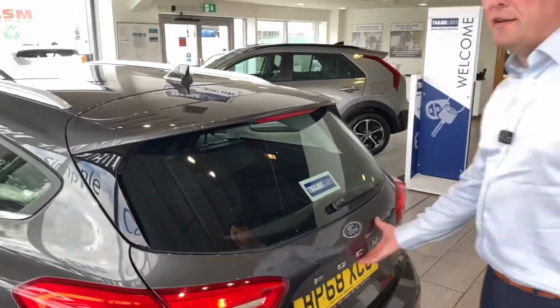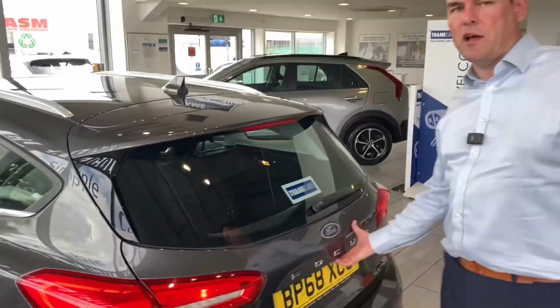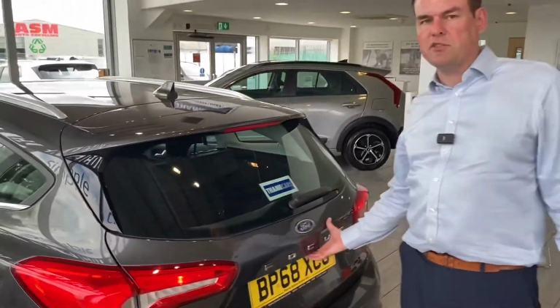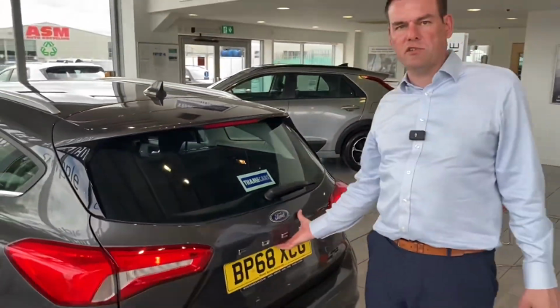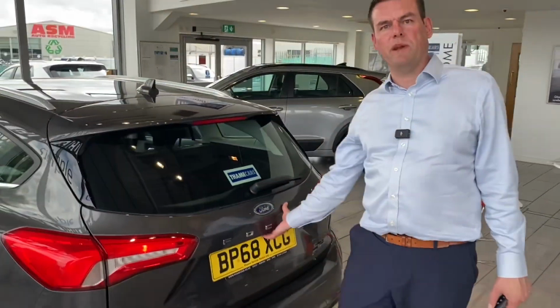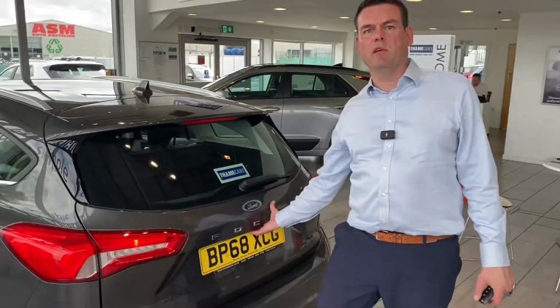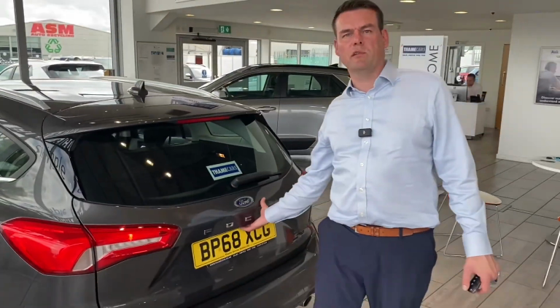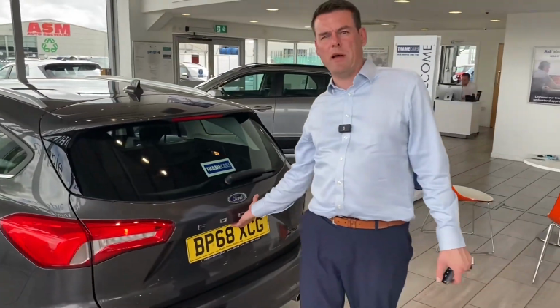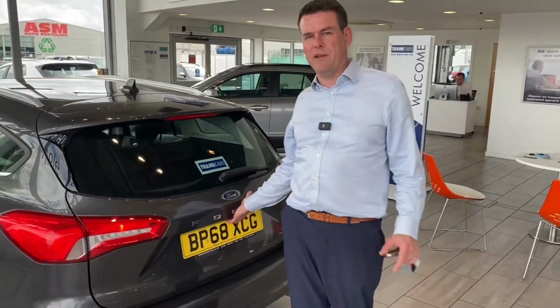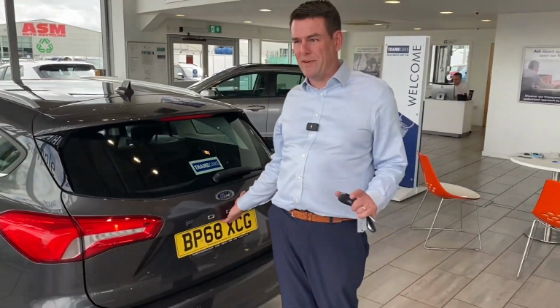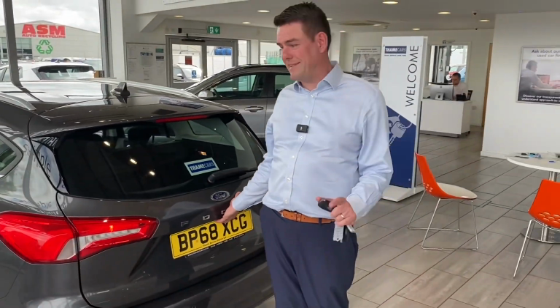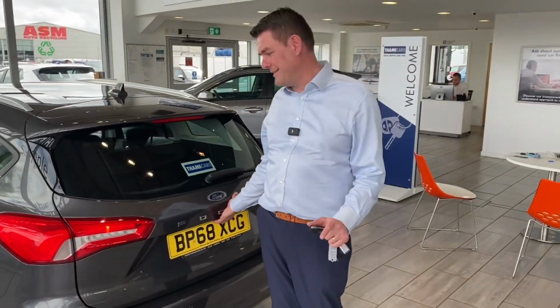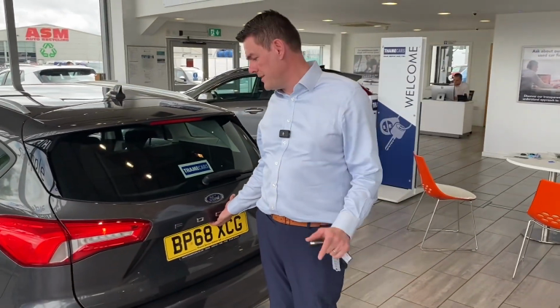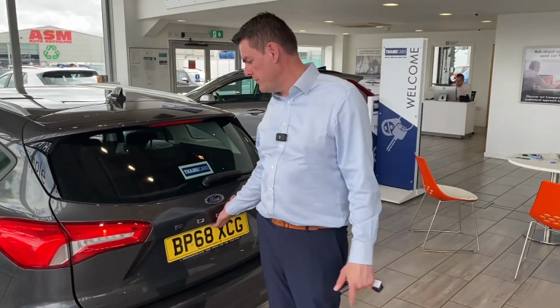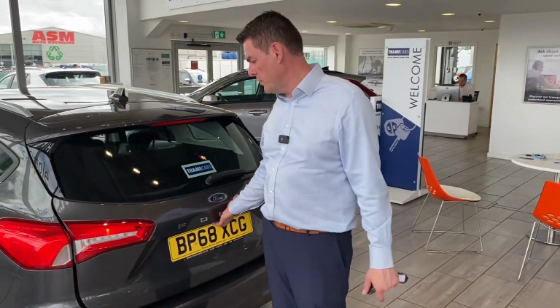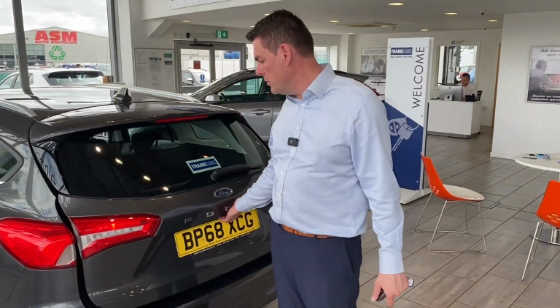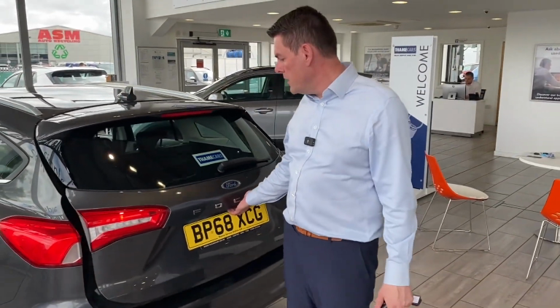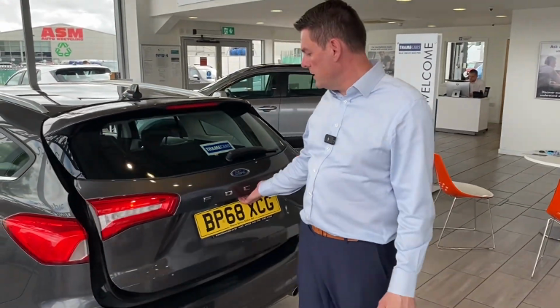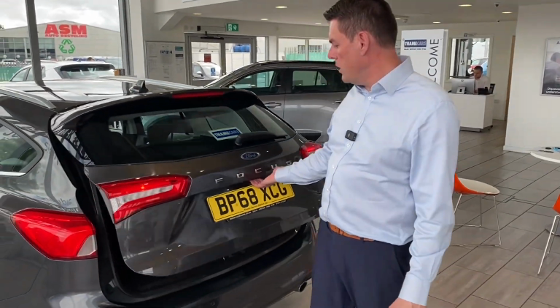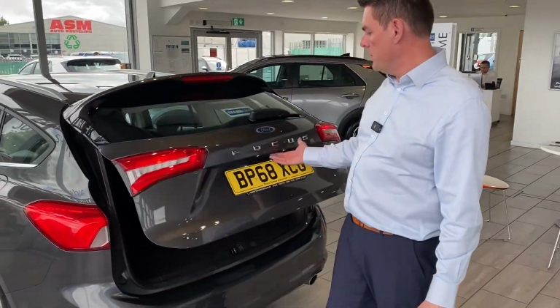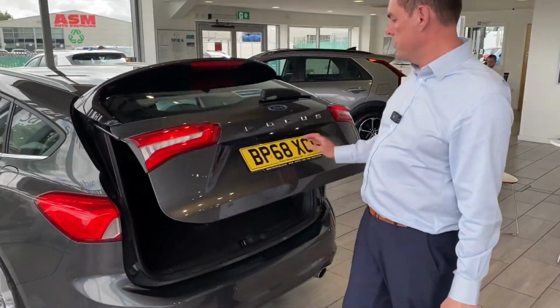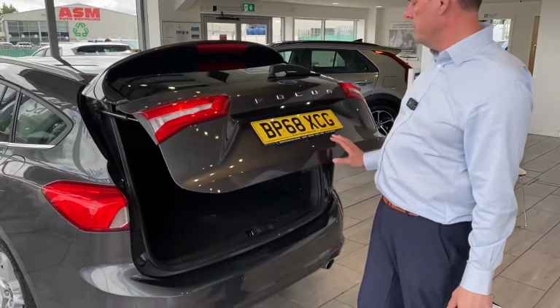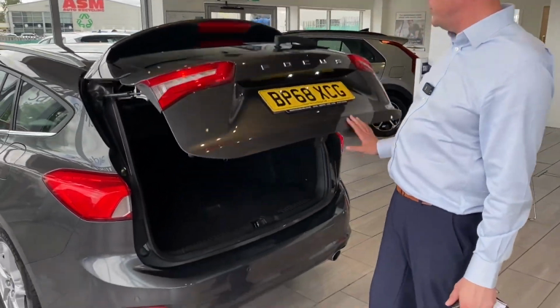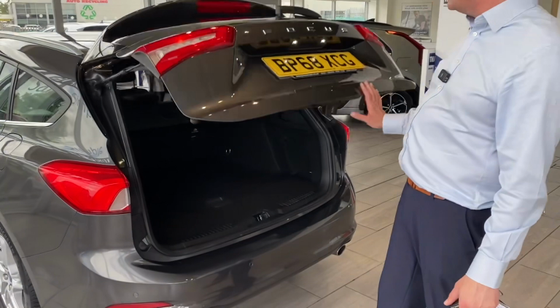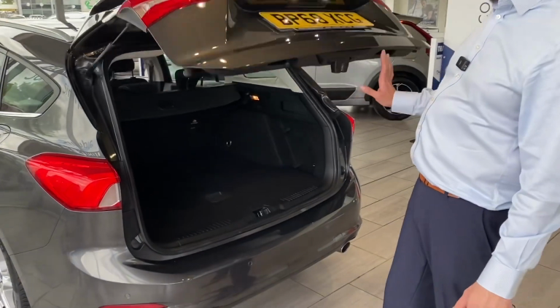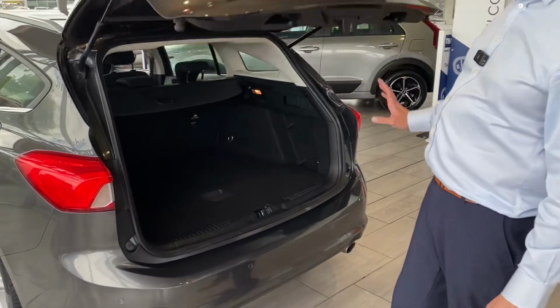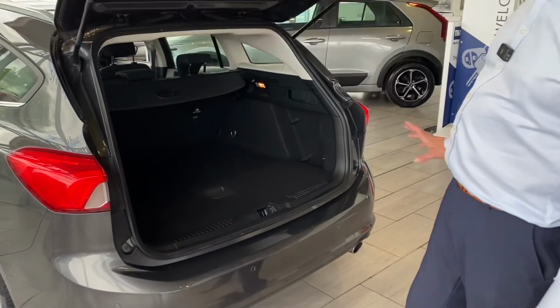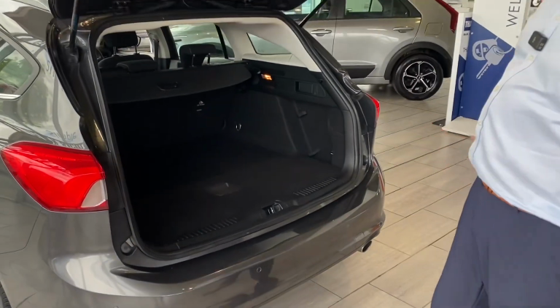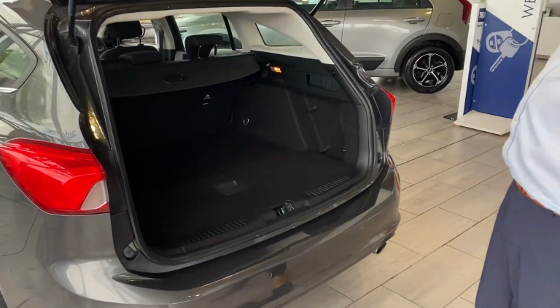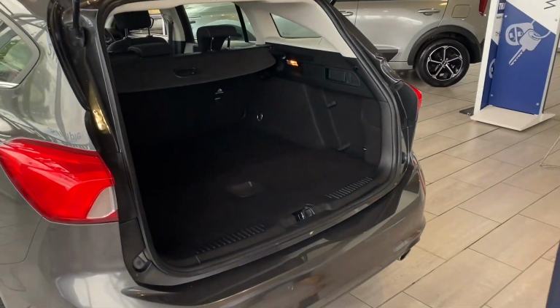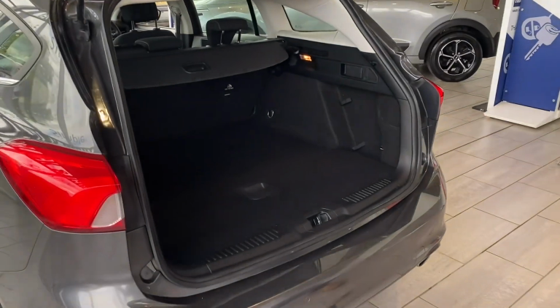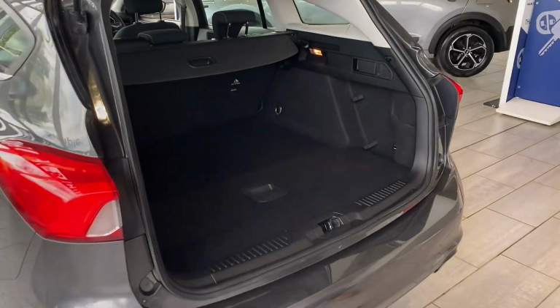It's got the Euro 6 1.5 EcoBlue diesel engine. It's 120 horsepower, fantastic on fuel and low on emissions. So you can drive this into the ULEZ zones.